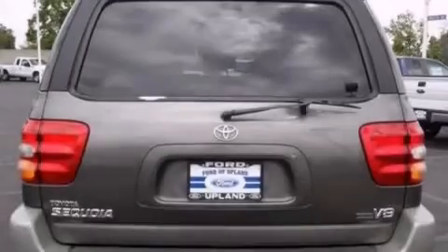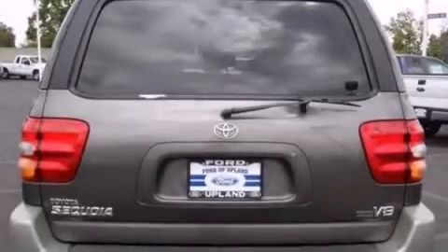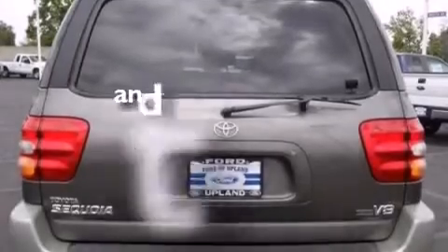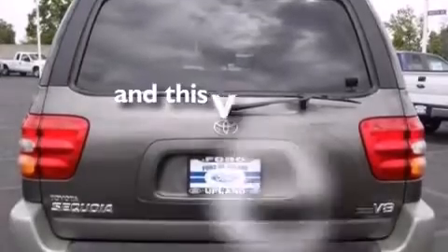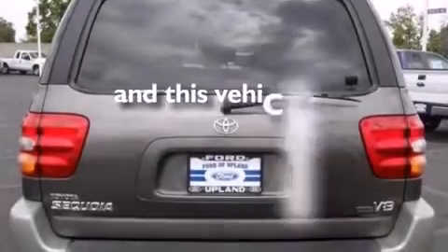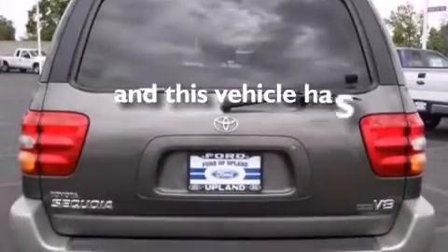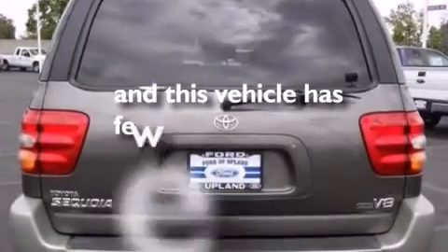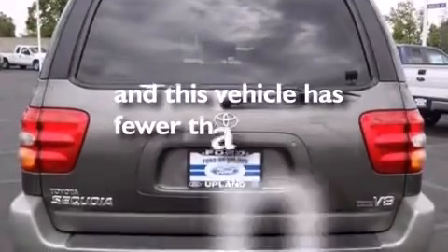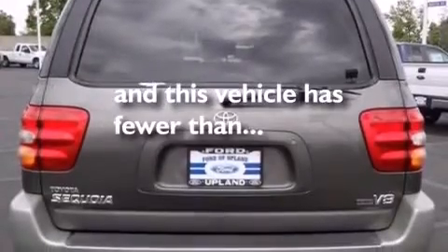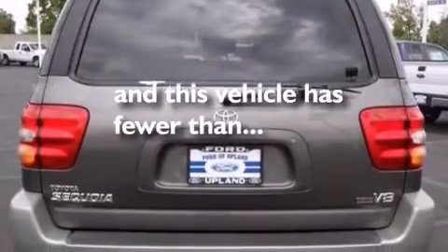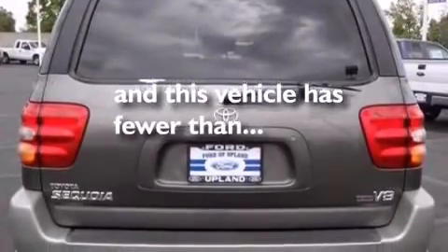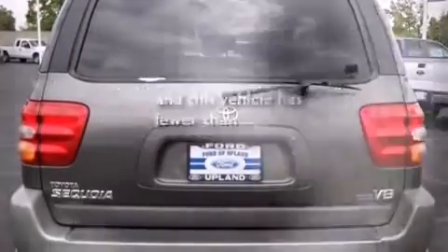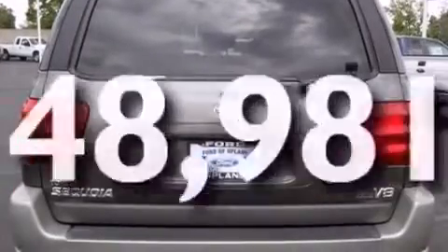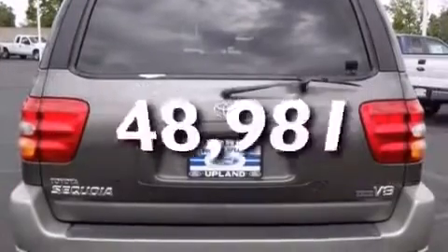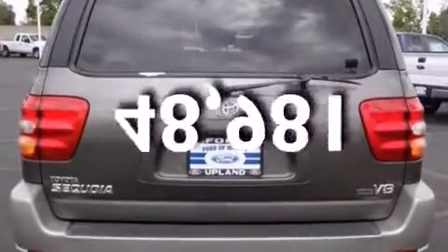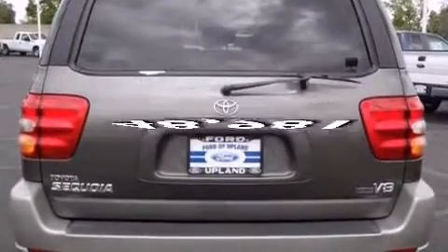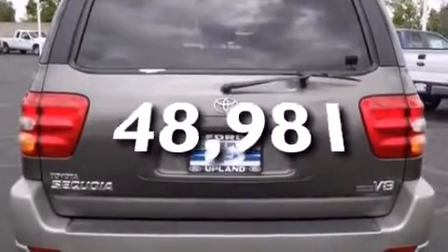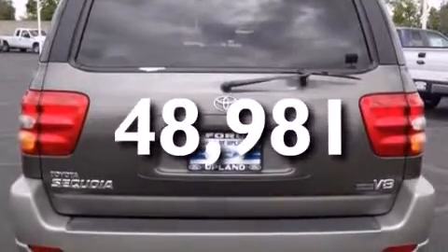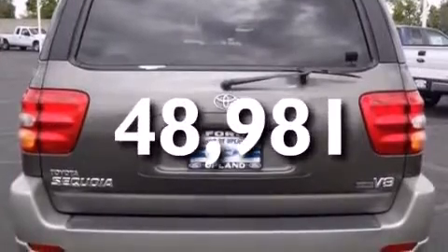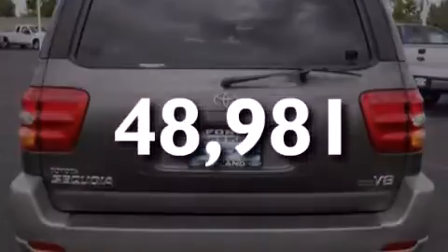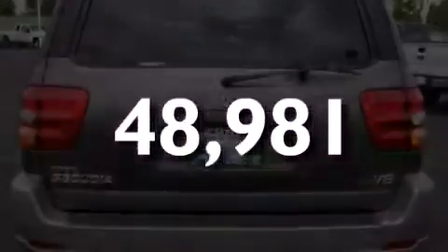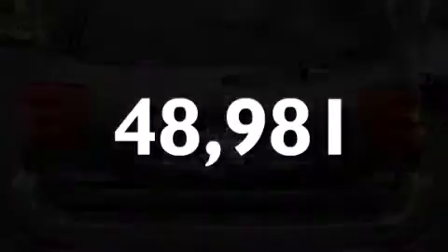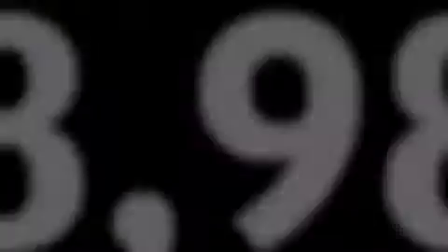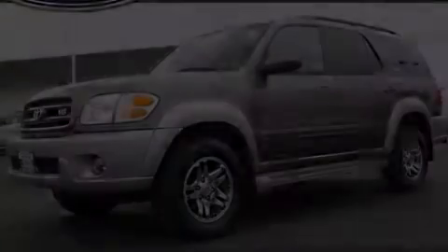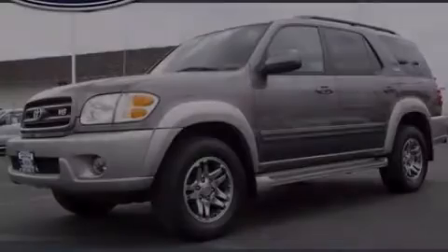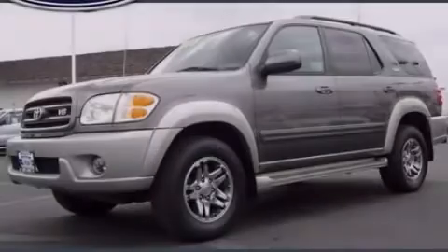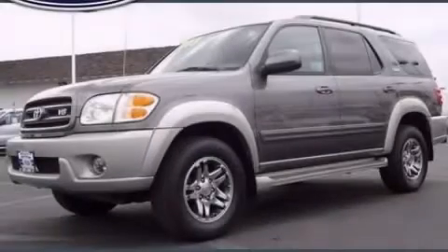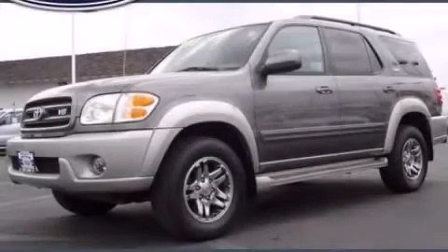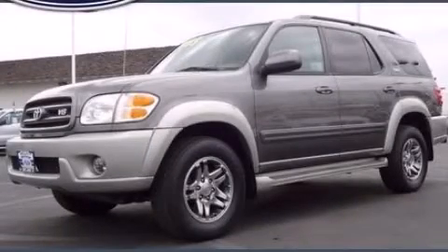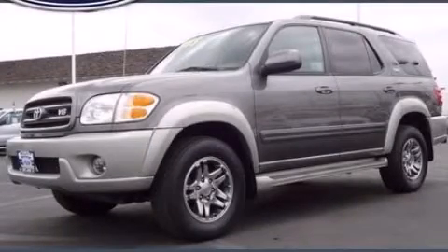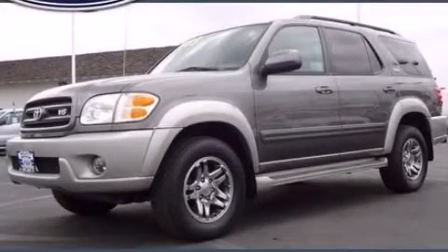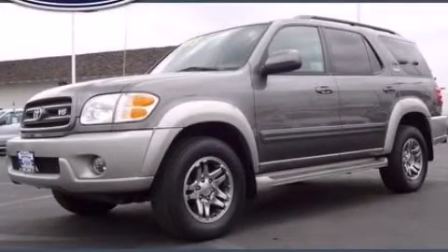This vehicle has less than 49,000 miles. Stop by today and test drive this automobile for yourself.